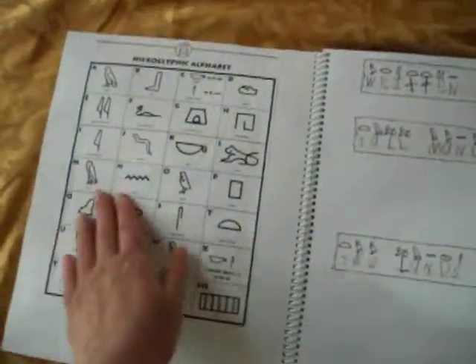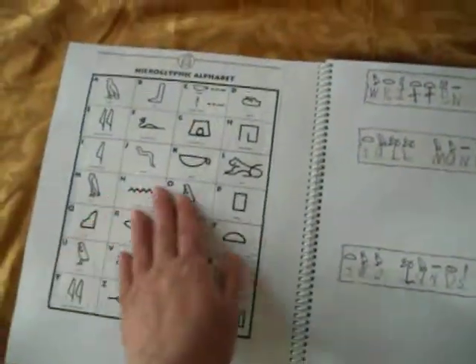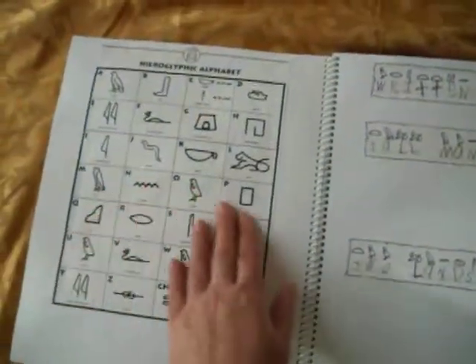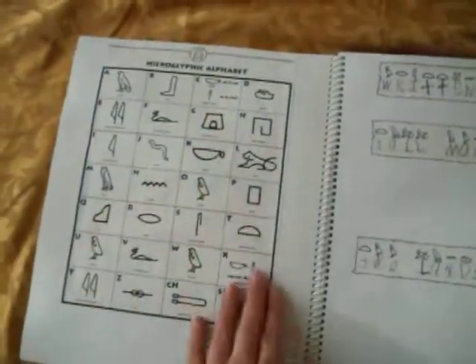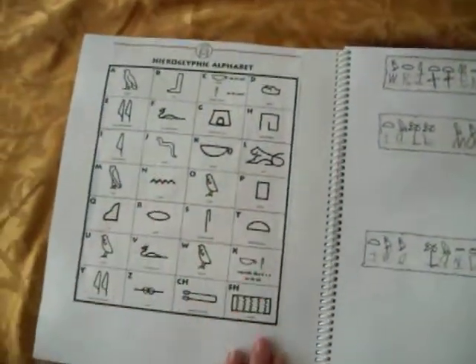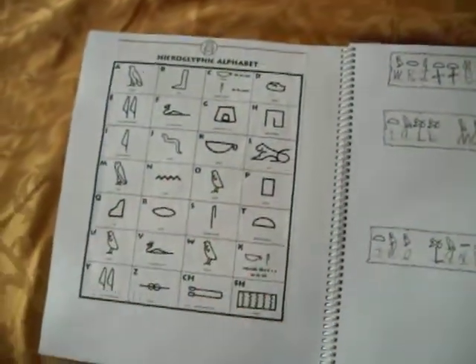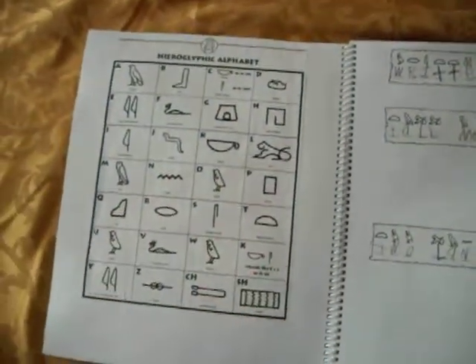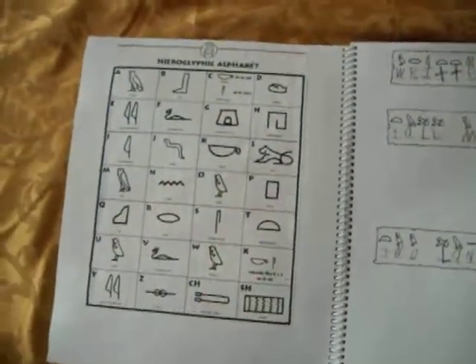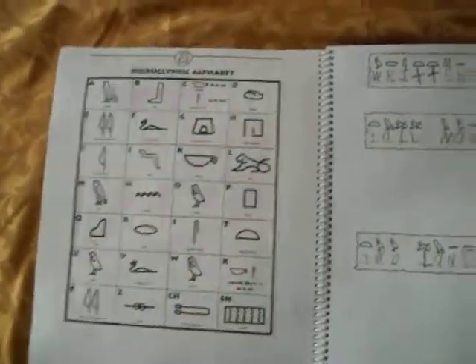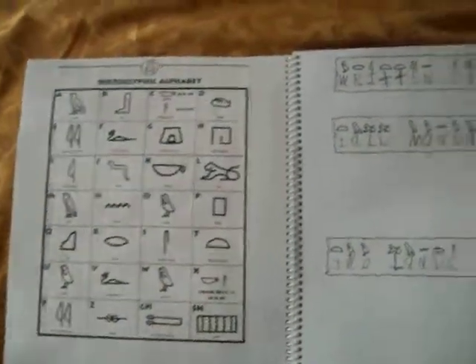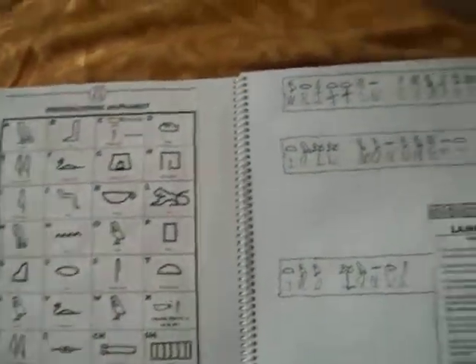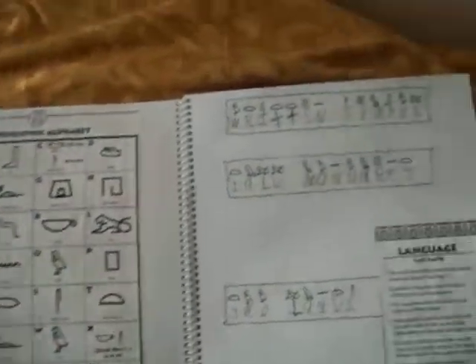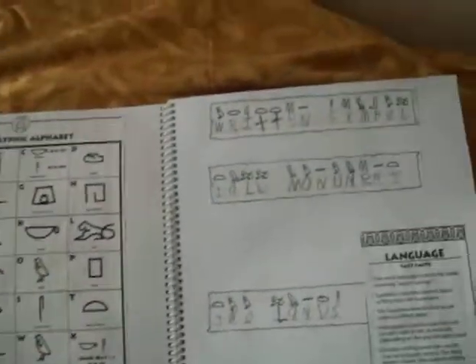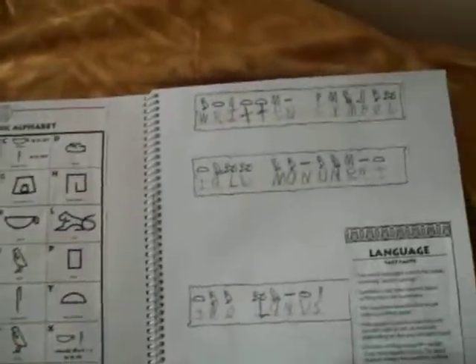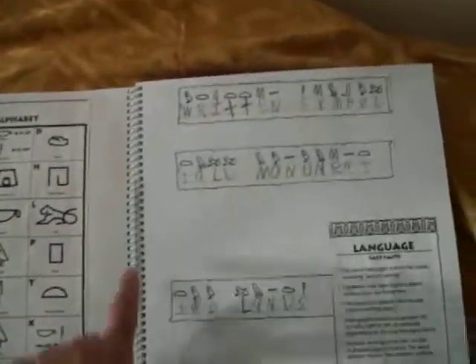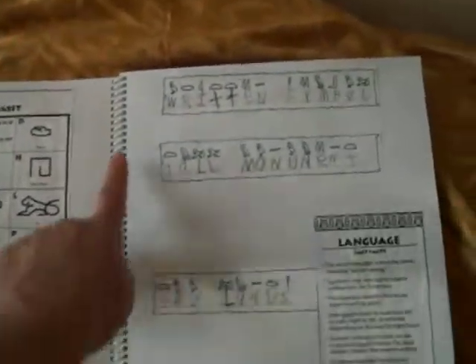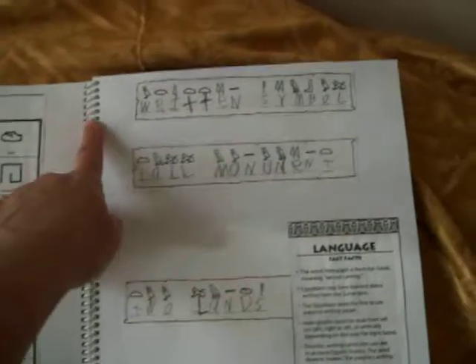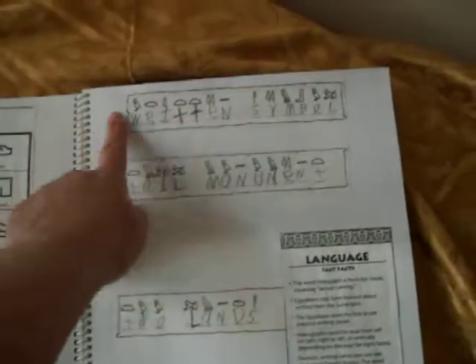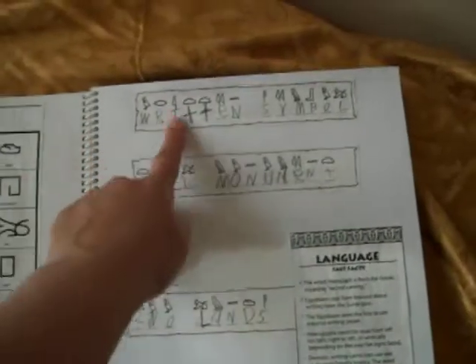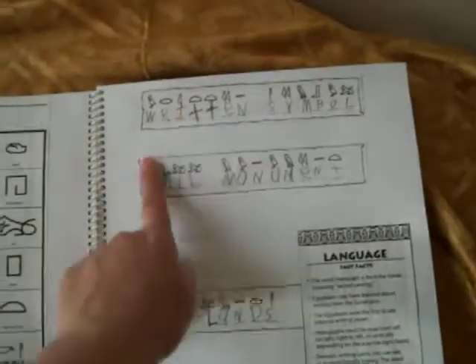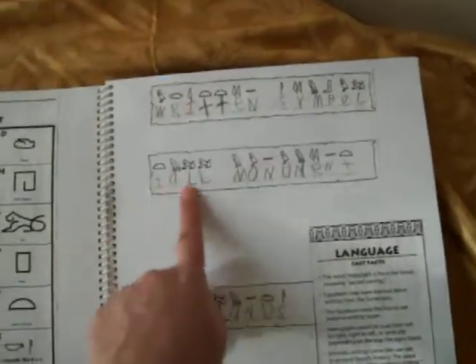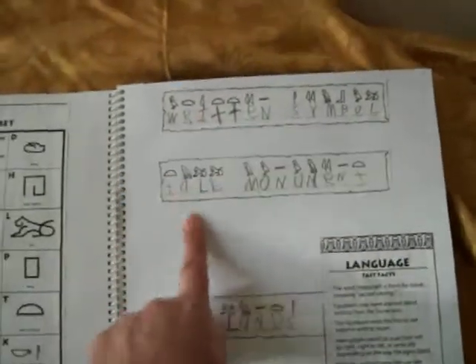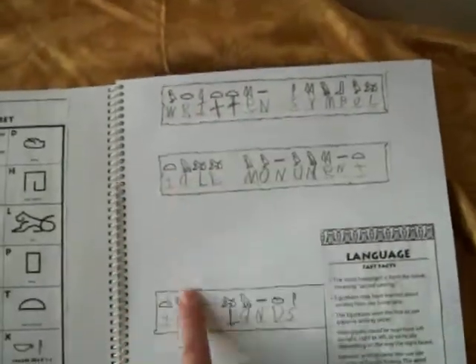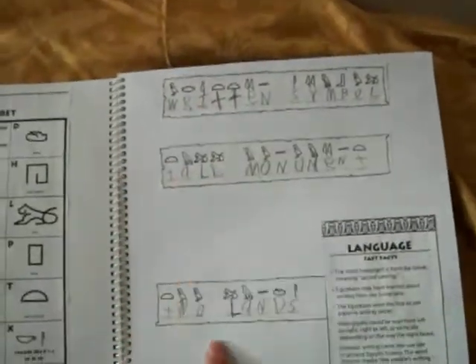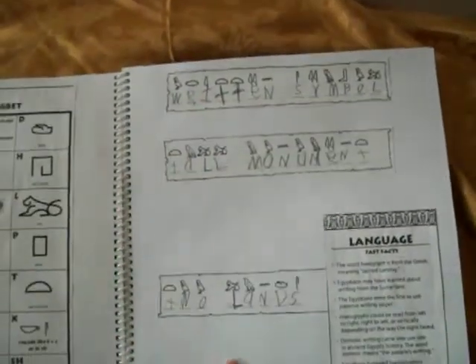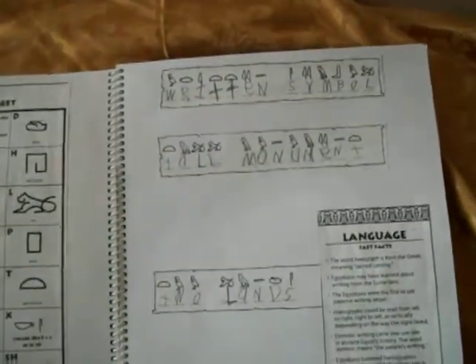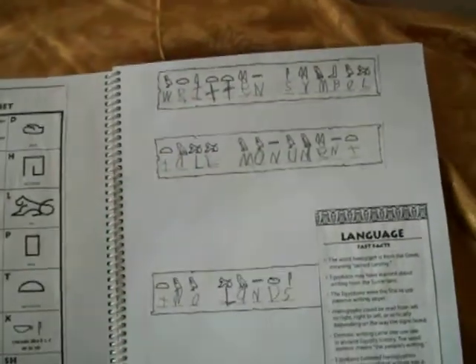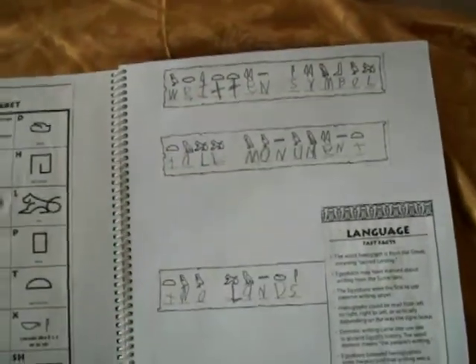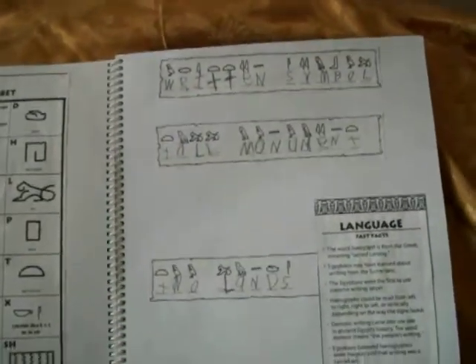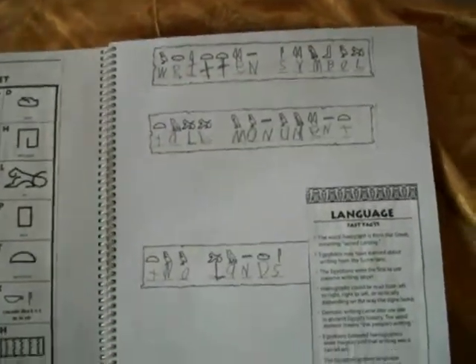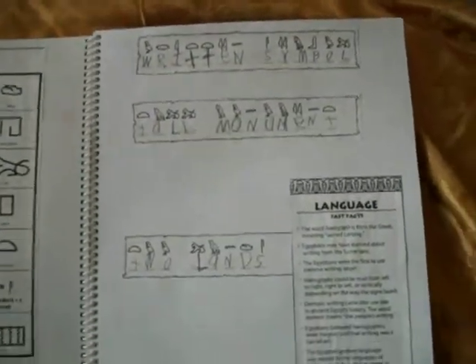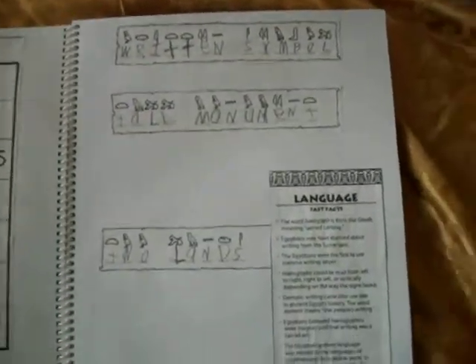This is the hieroglyphic alphabet, and Mikaela used the hieroglyphs to decode some words.